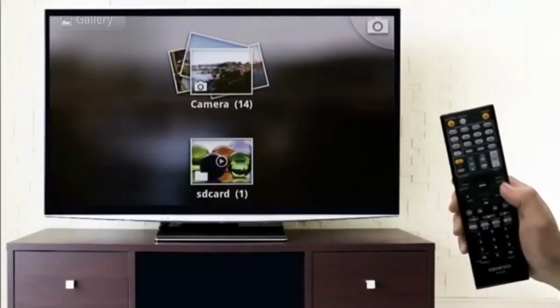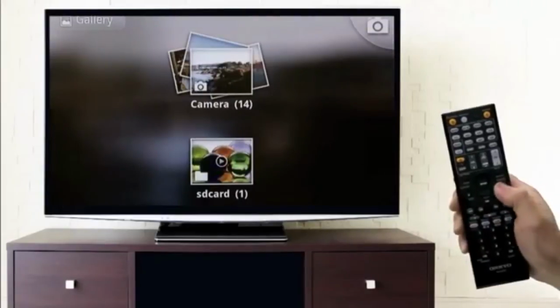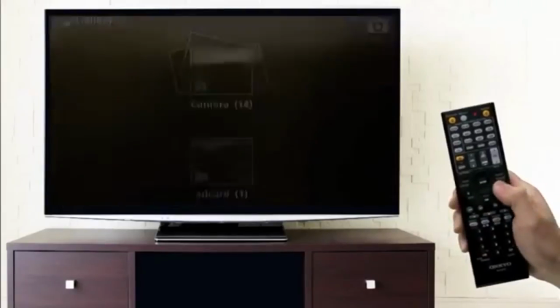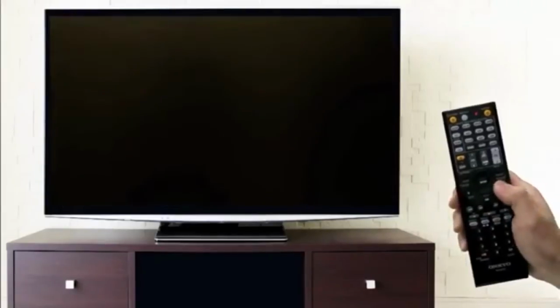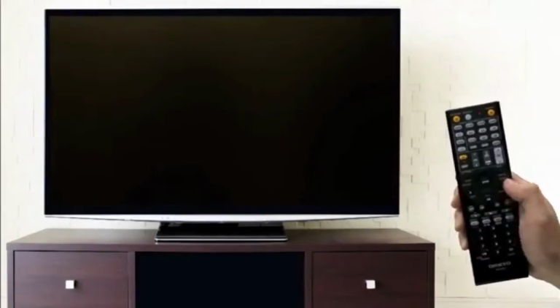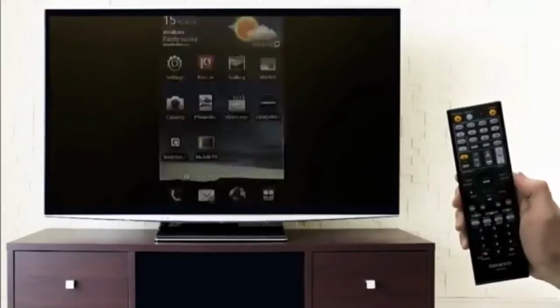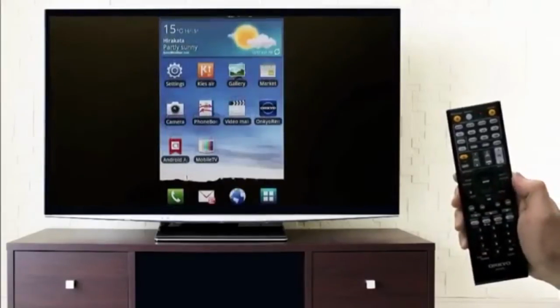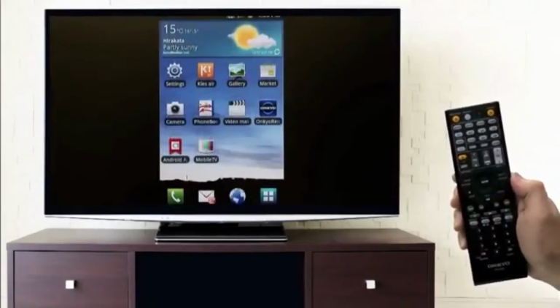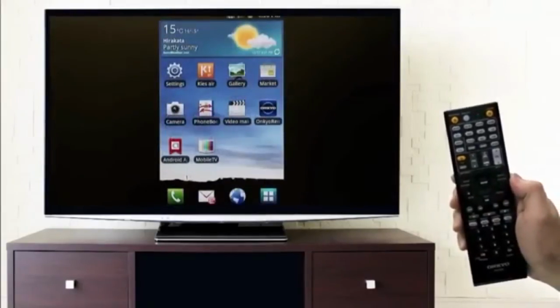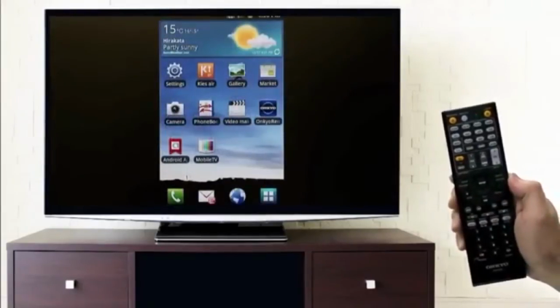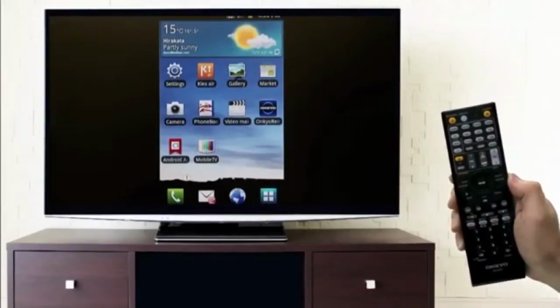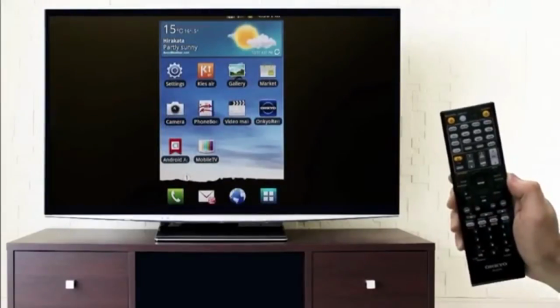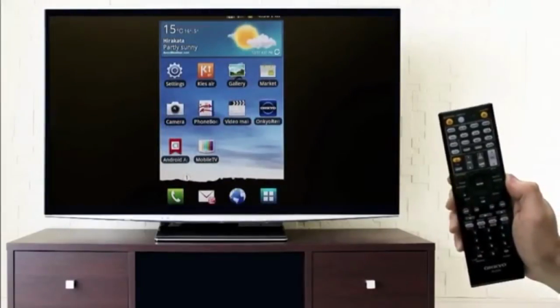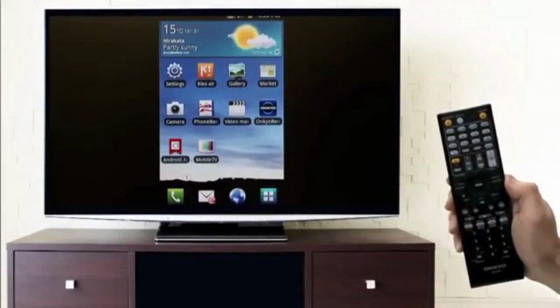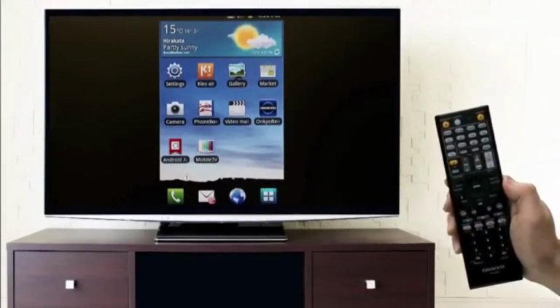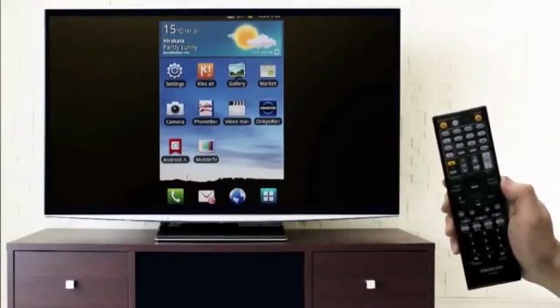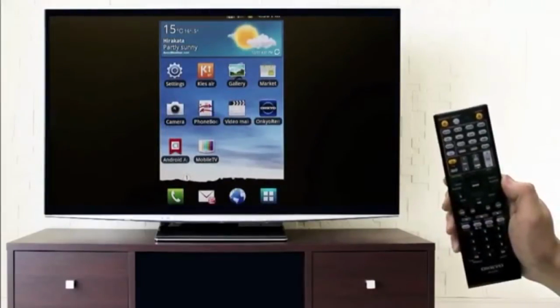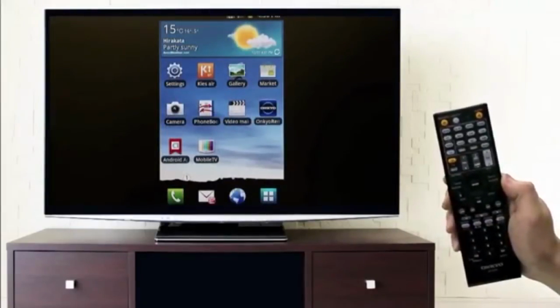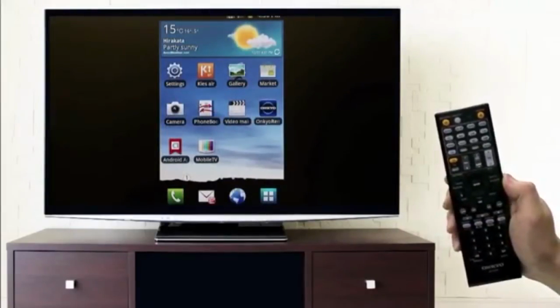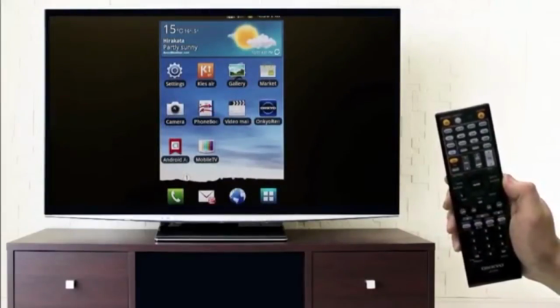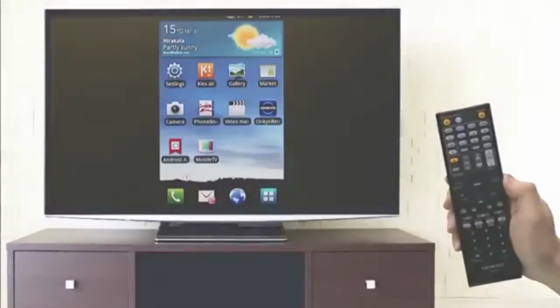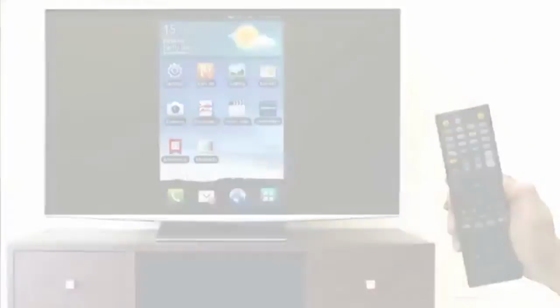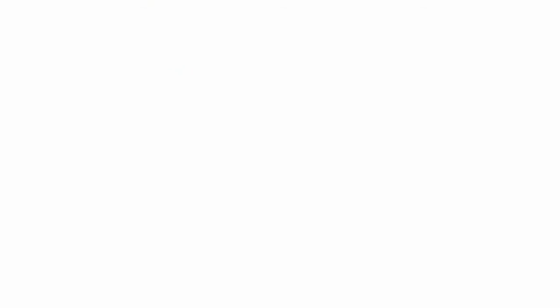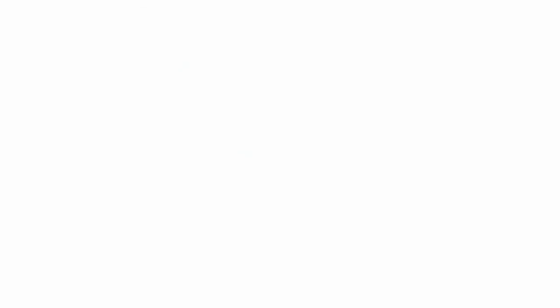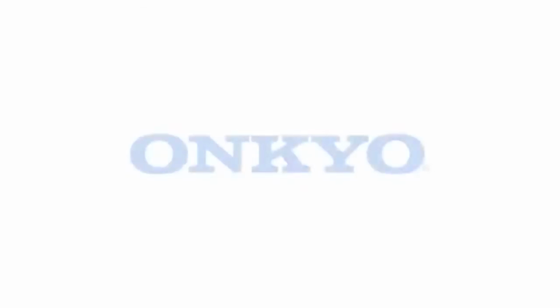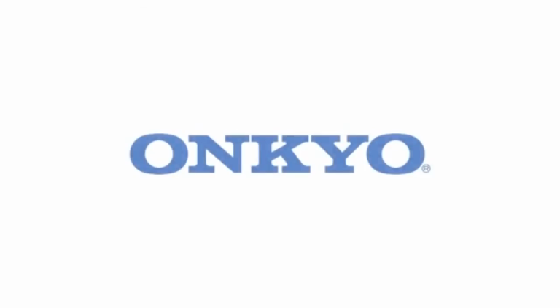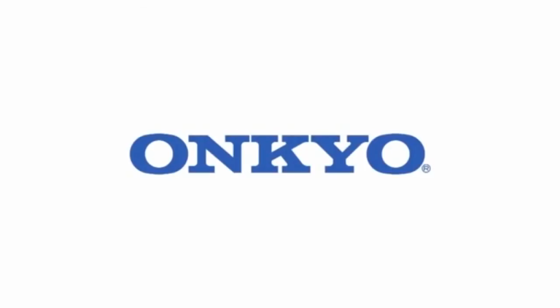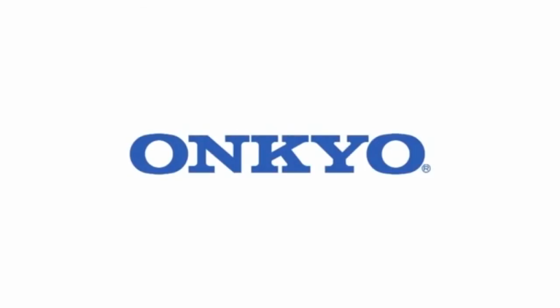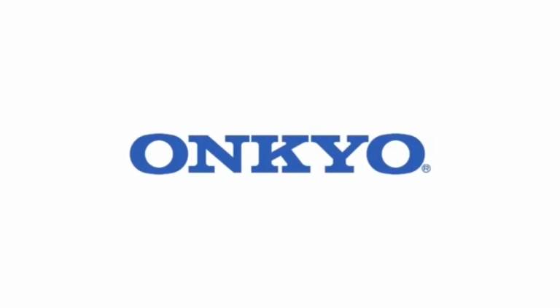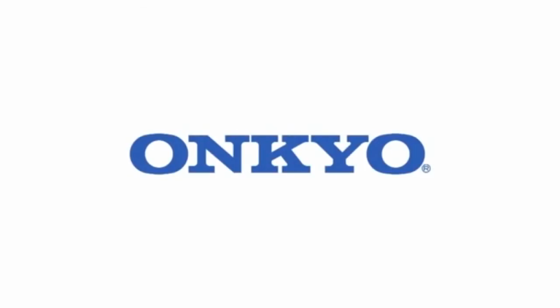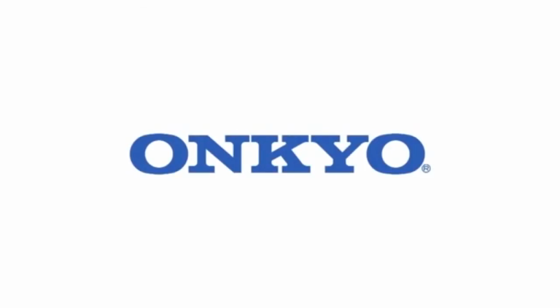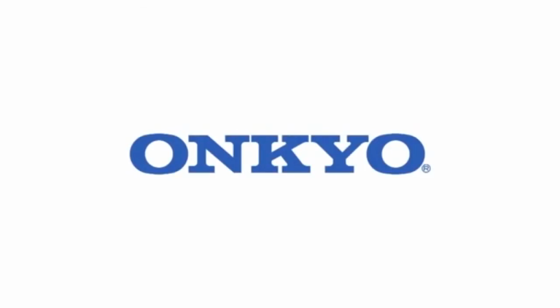Mobile High Definition Link, built into most Ankyo 2012 home theater receivers. Thank you, have fun, and enjoy!